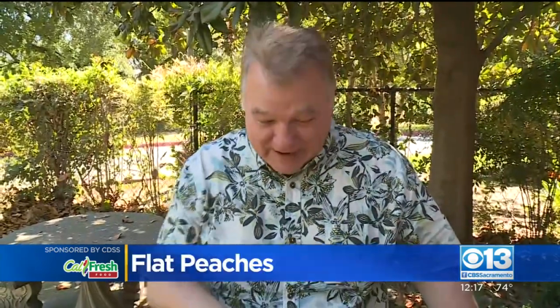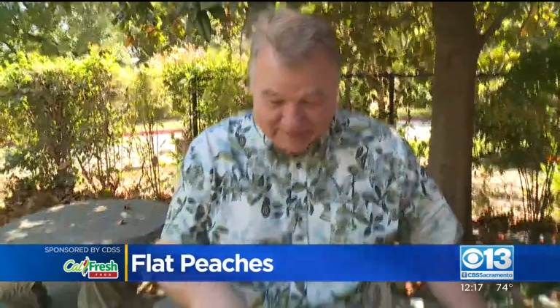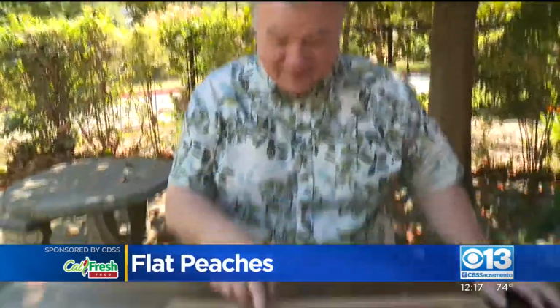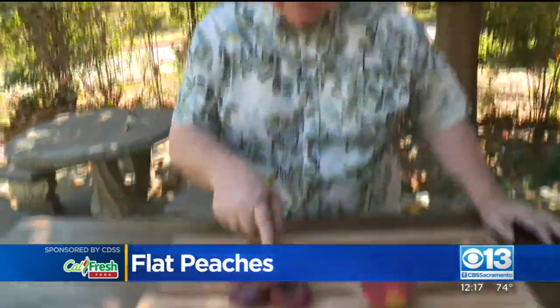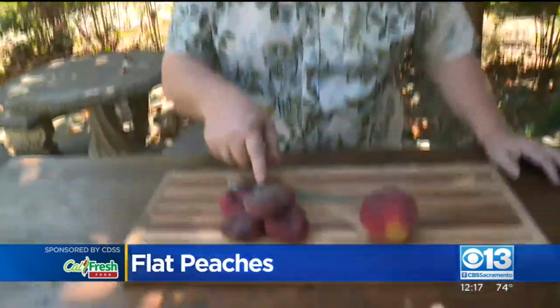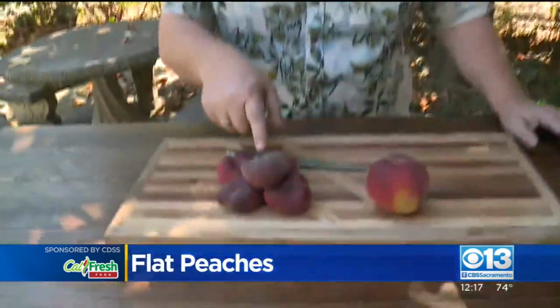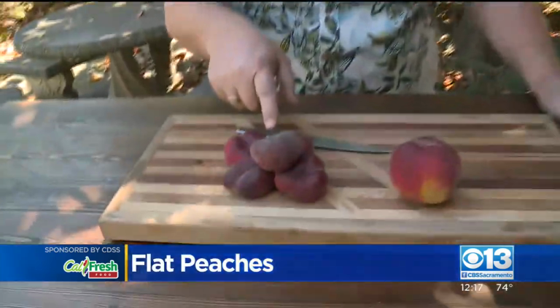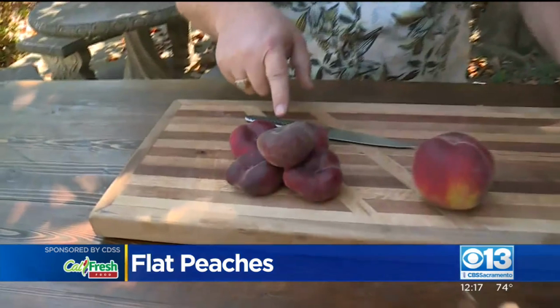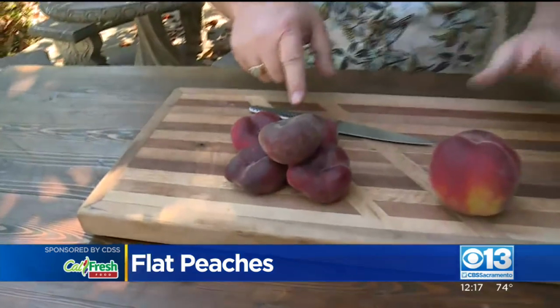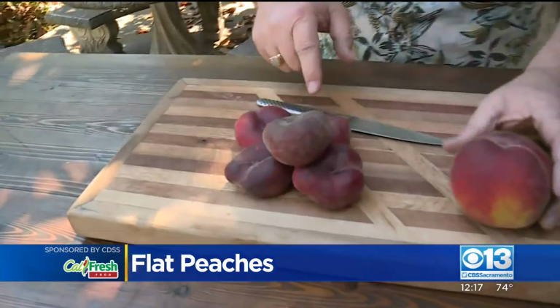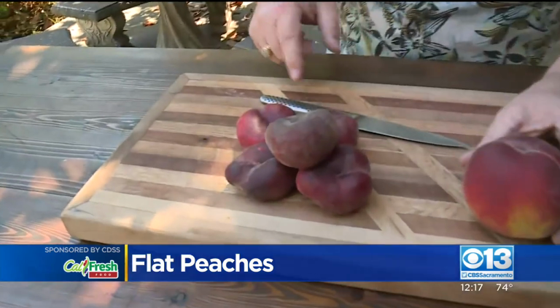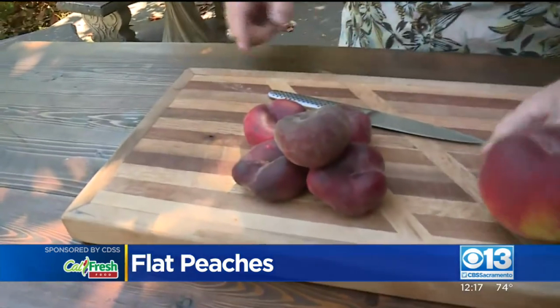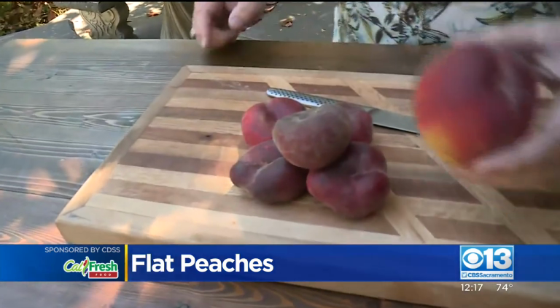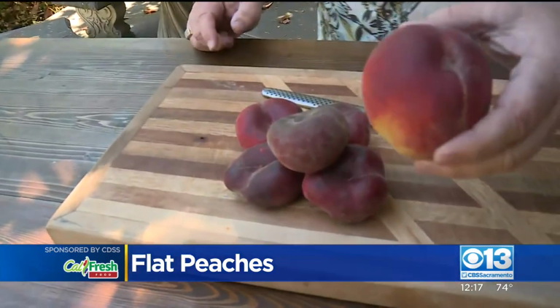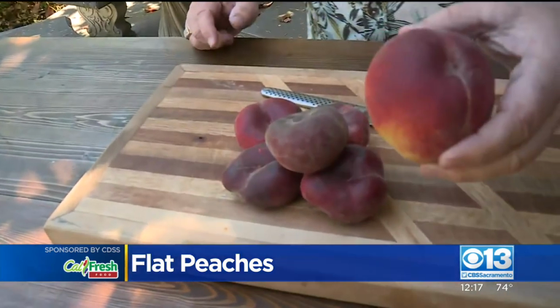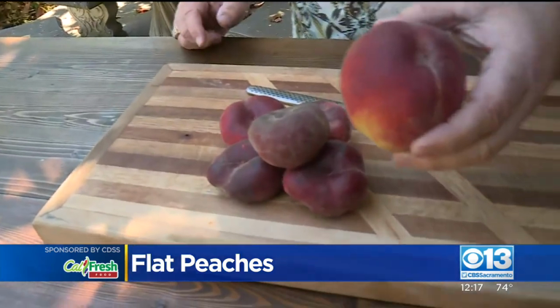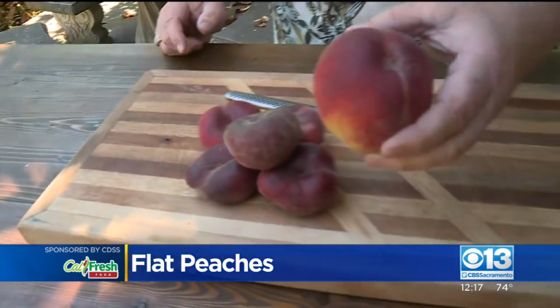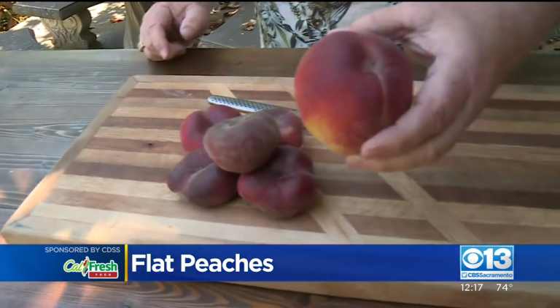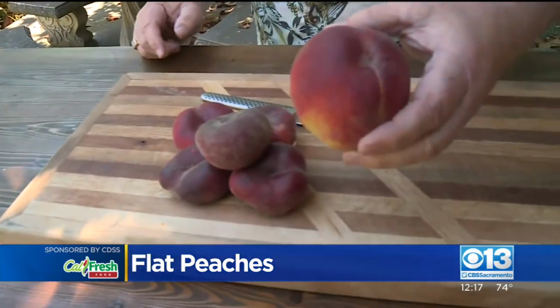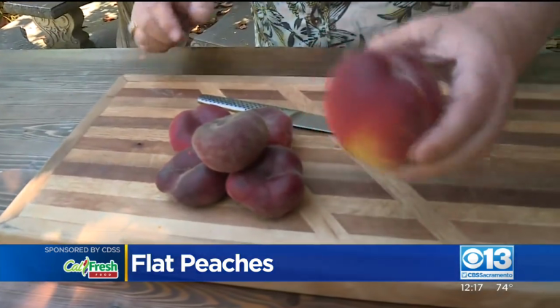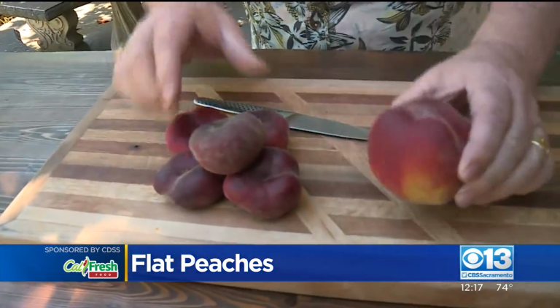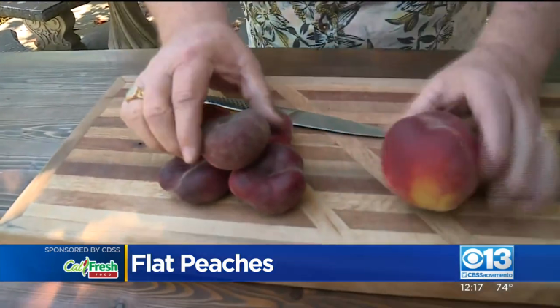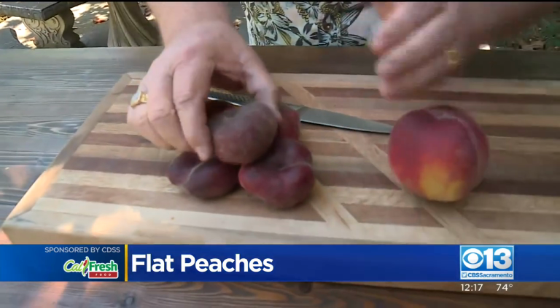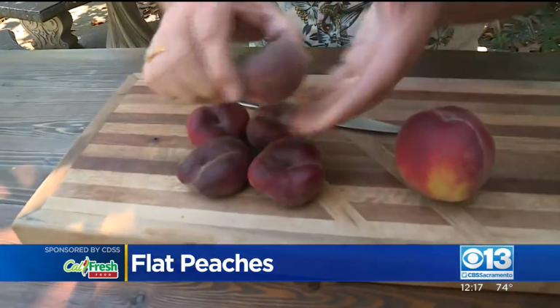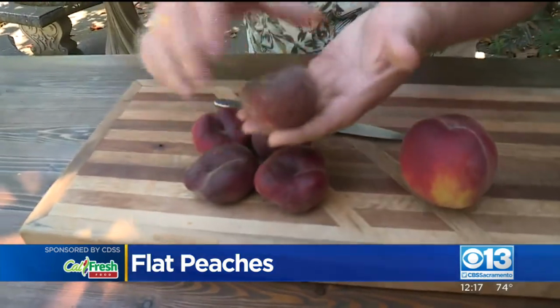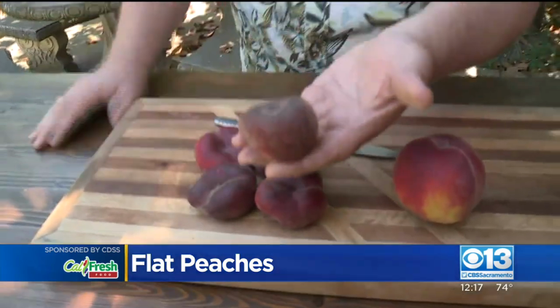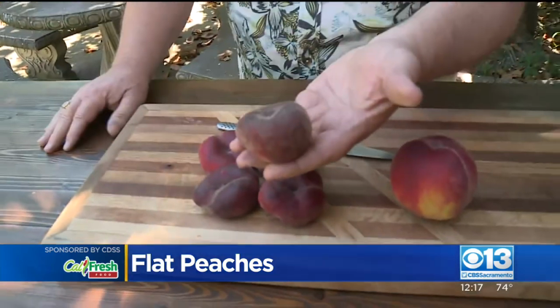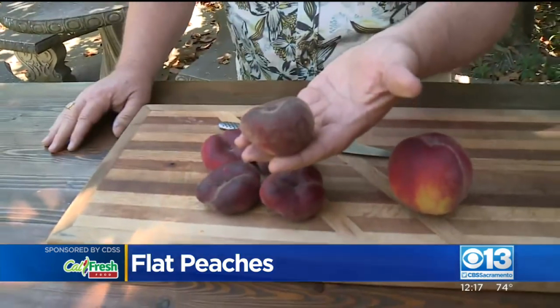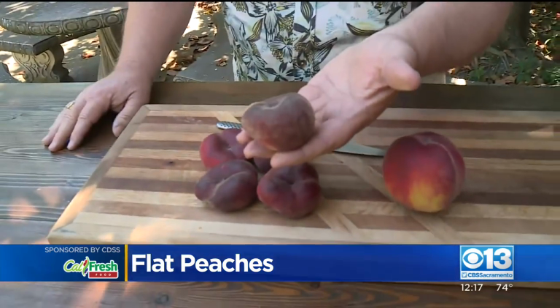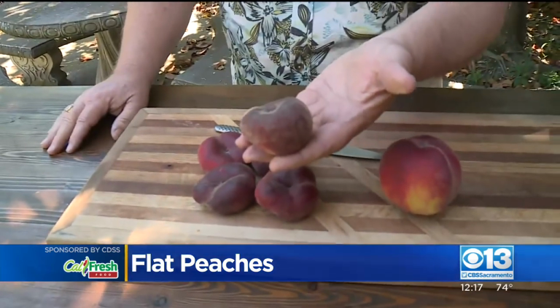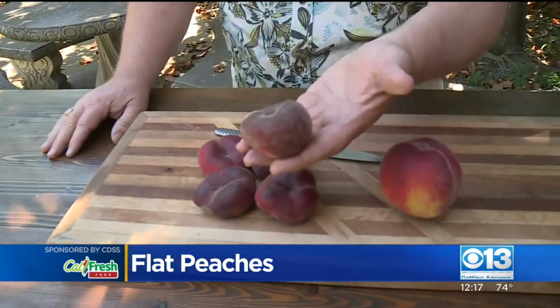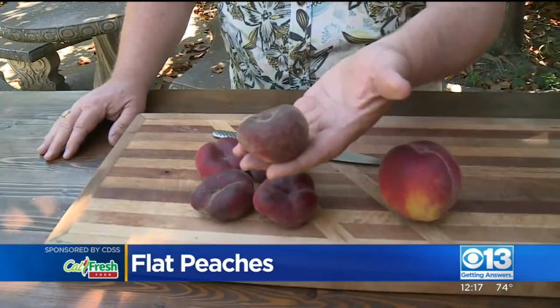Take a look at these. Somebody sat on my peach. Here's a regular peach — somebody sat on it and turned it into a donut peach.